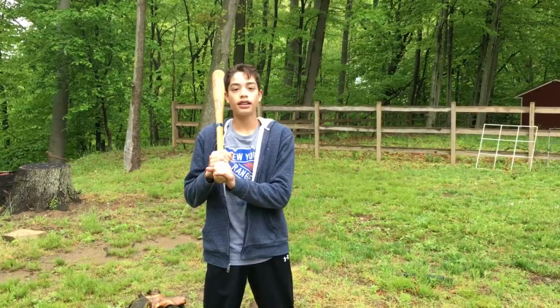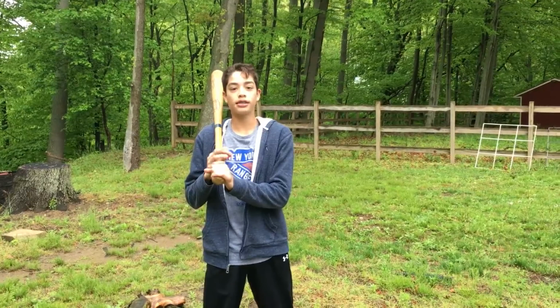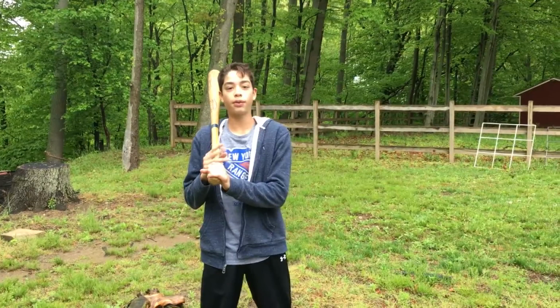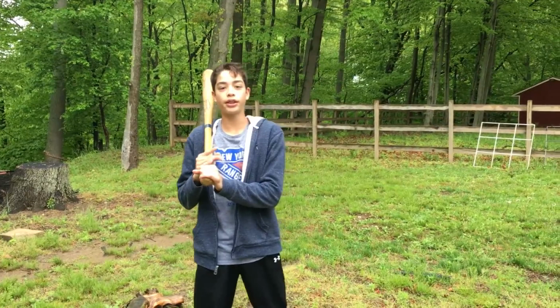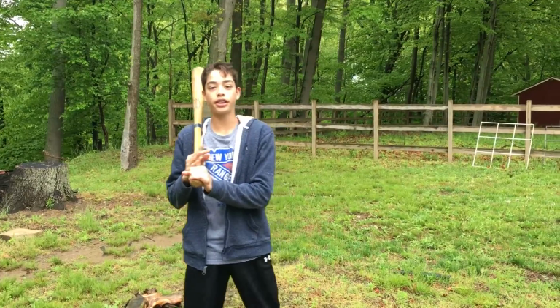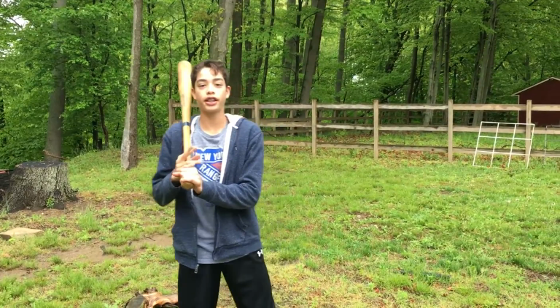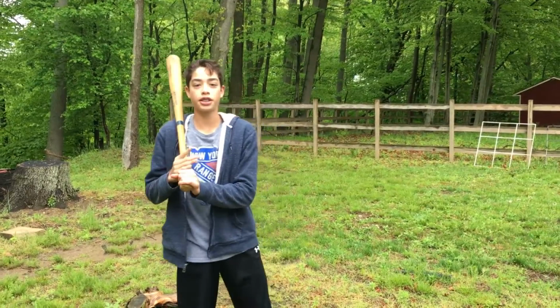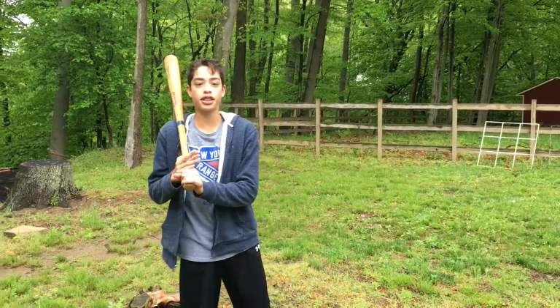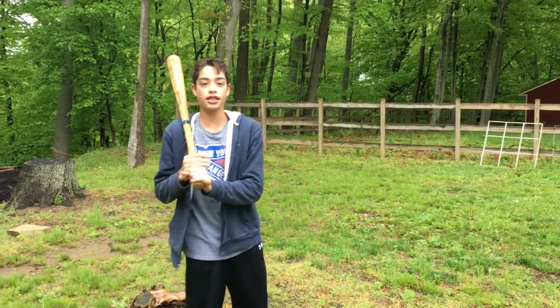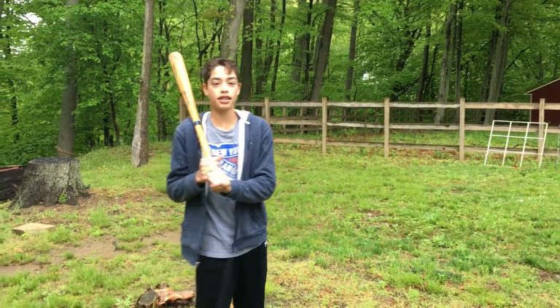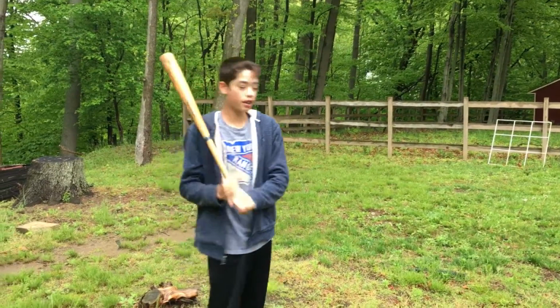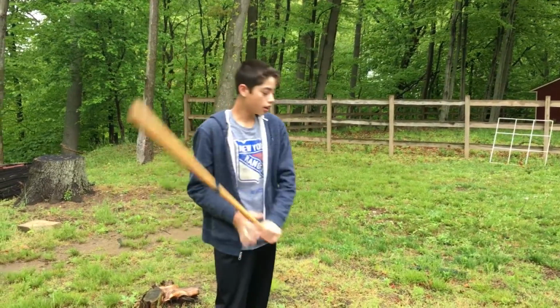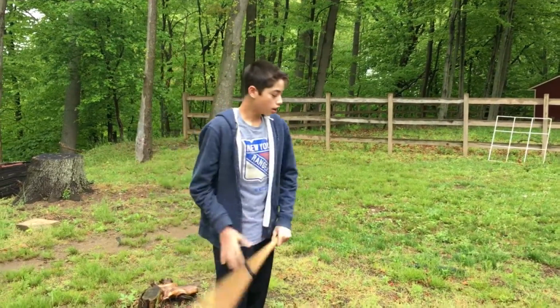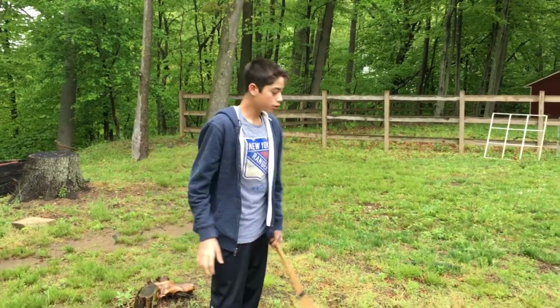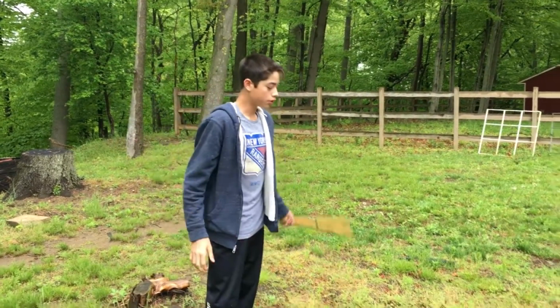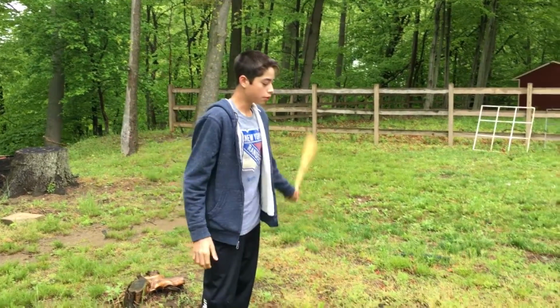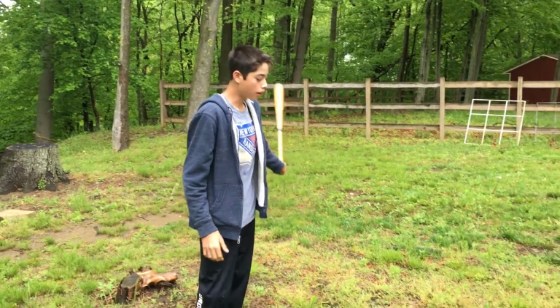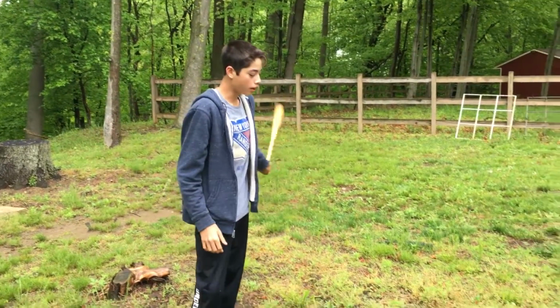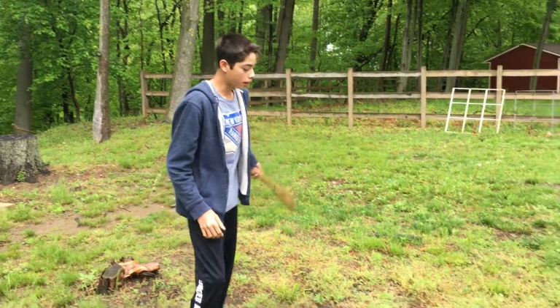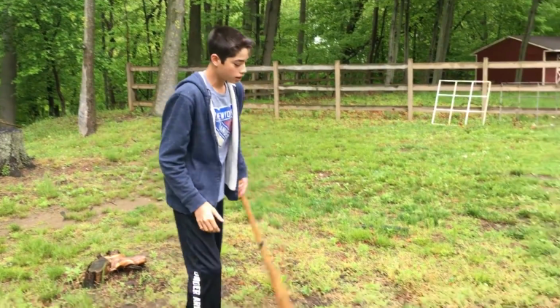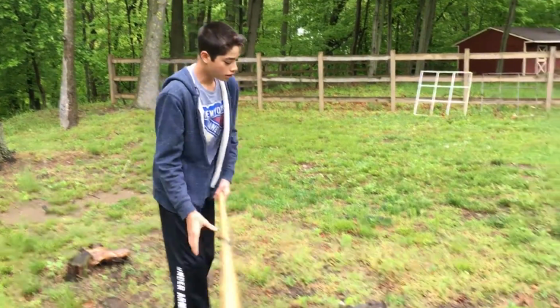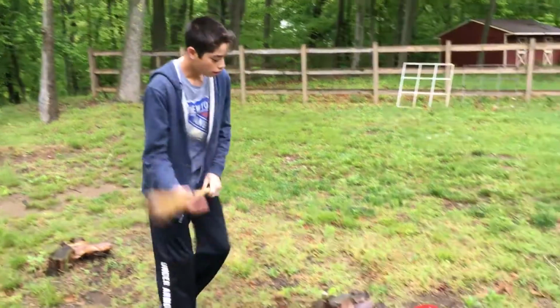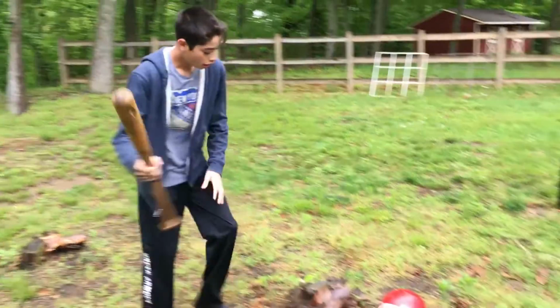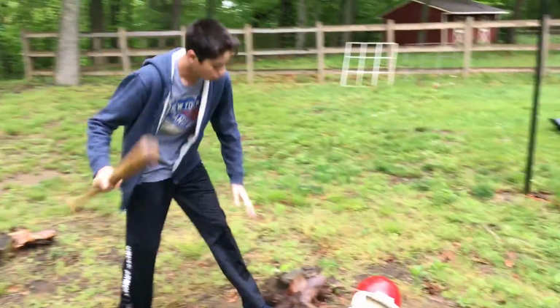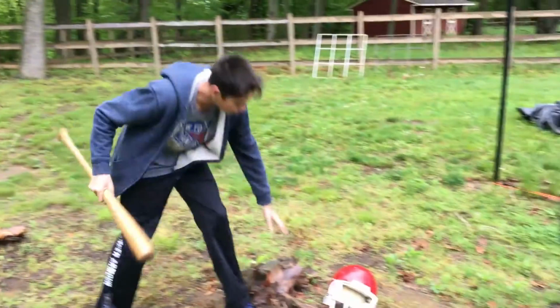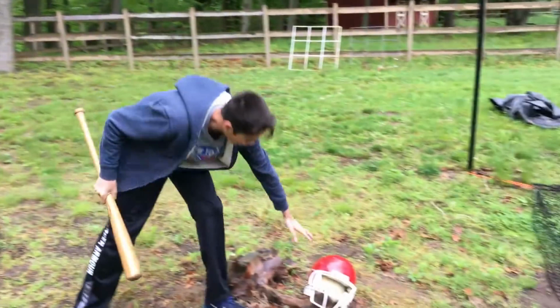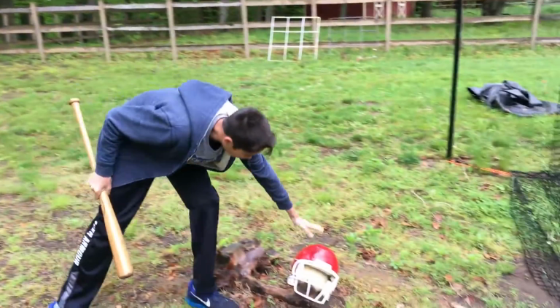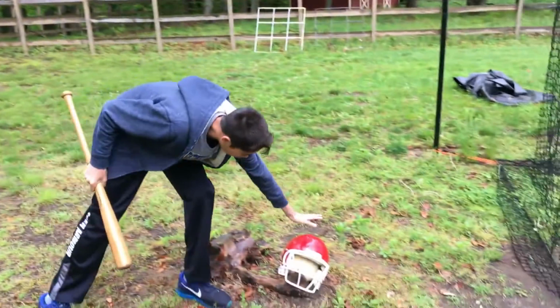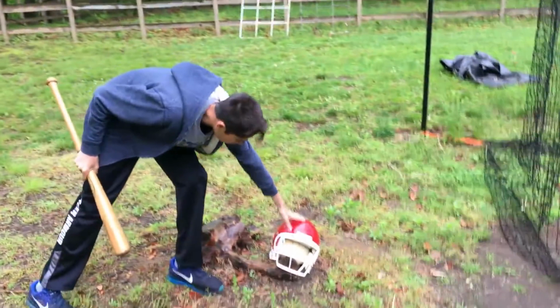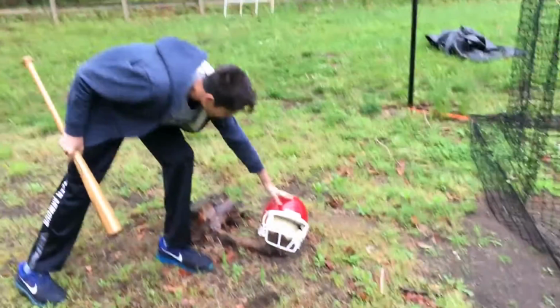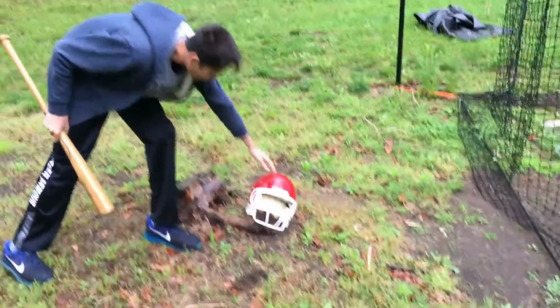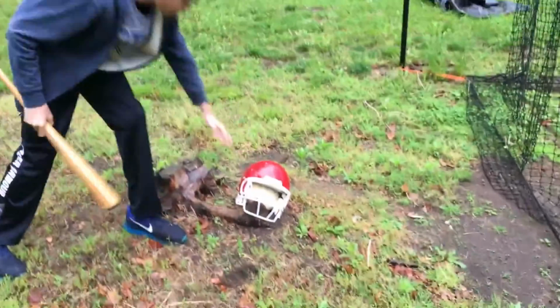This is Voyager concussion testing. We're doing the football helmet. The little guy right here looks ready.